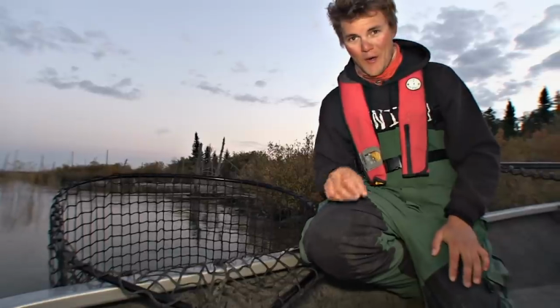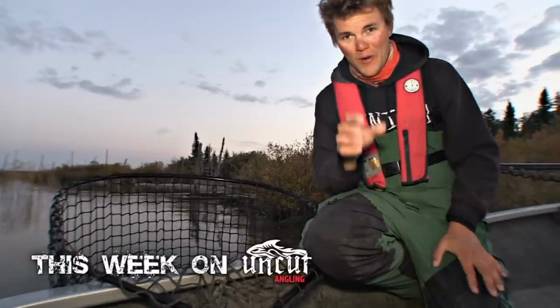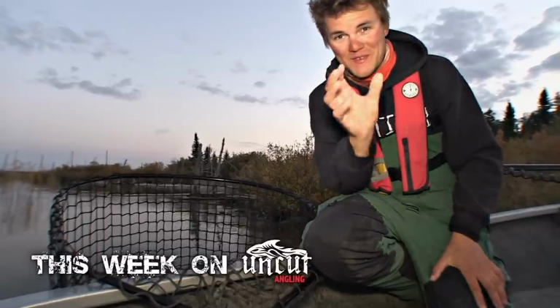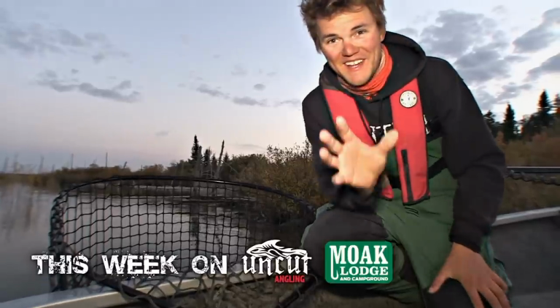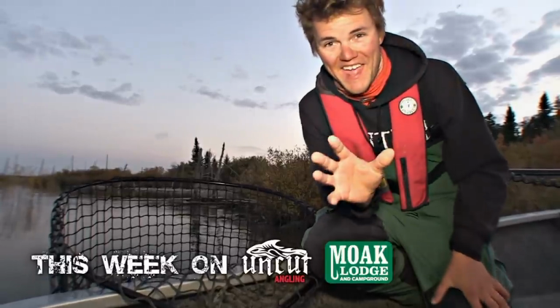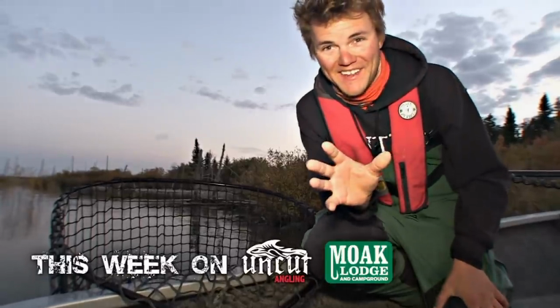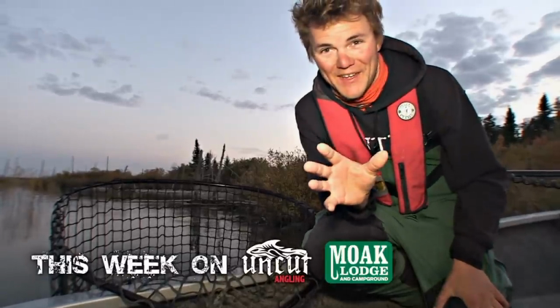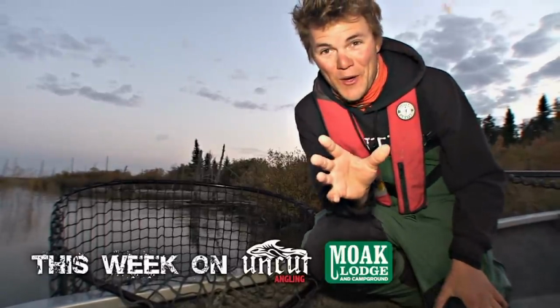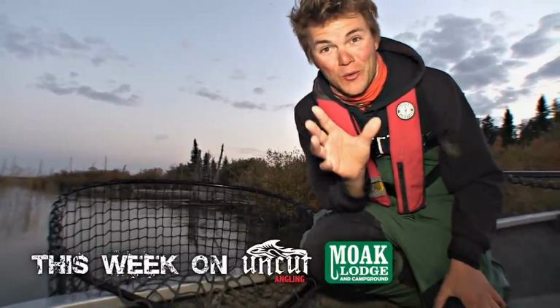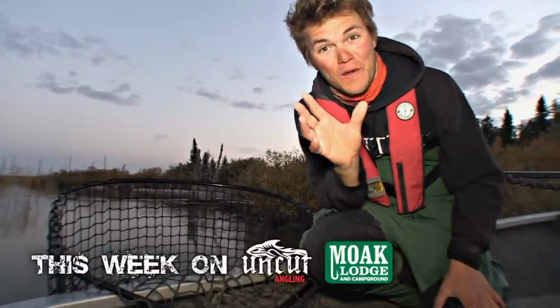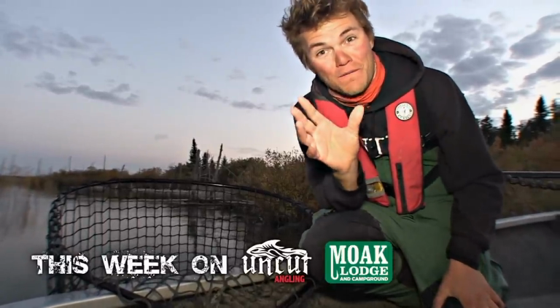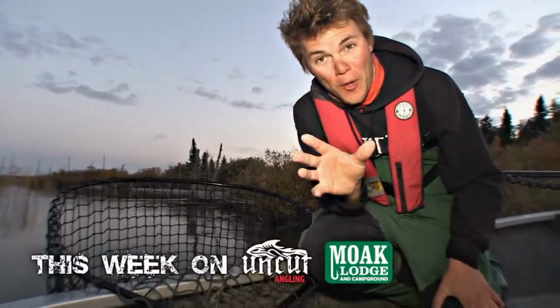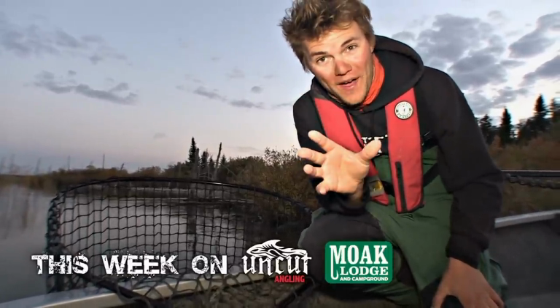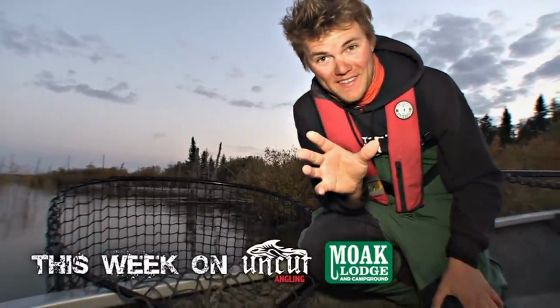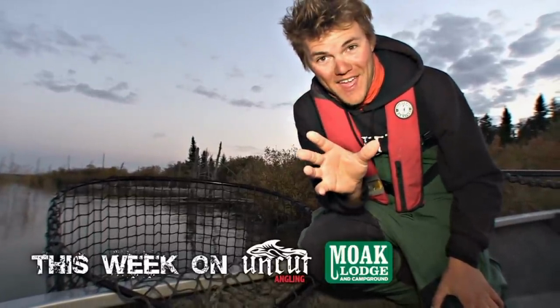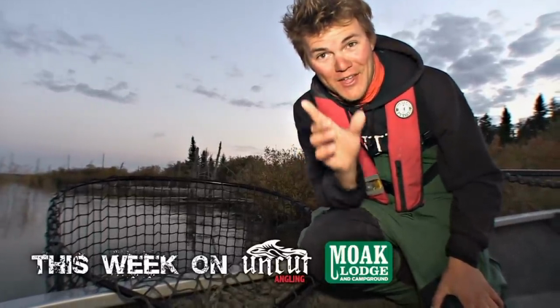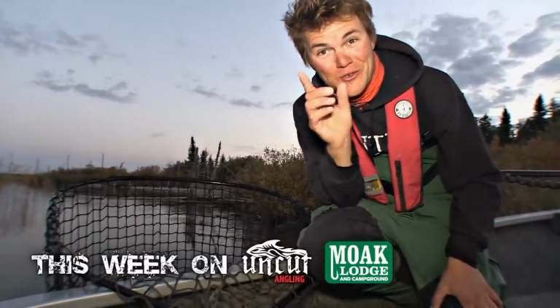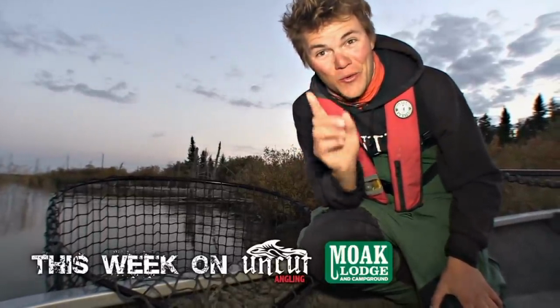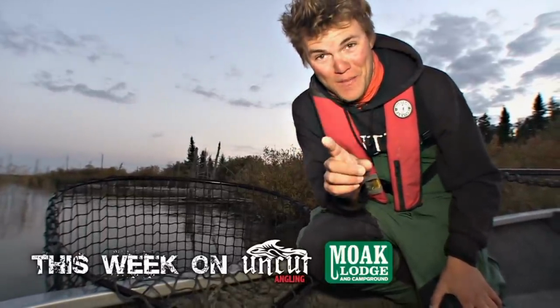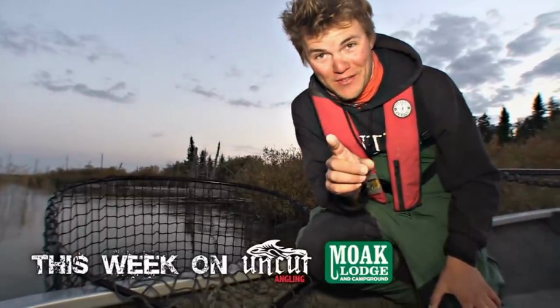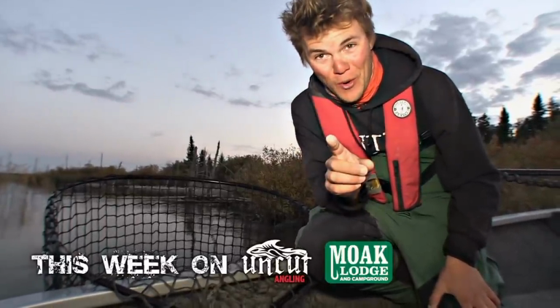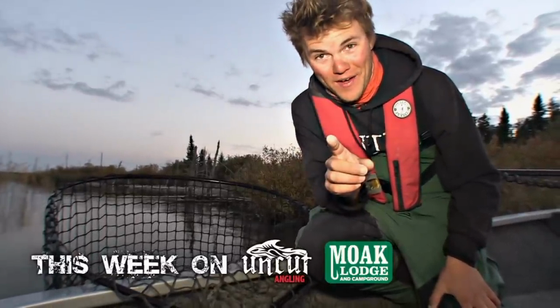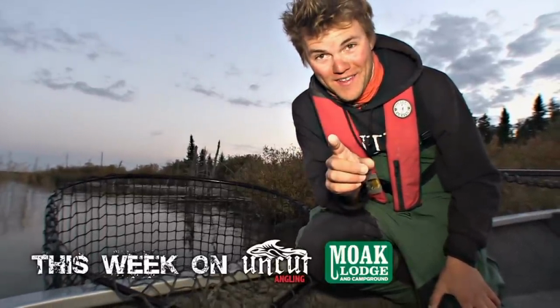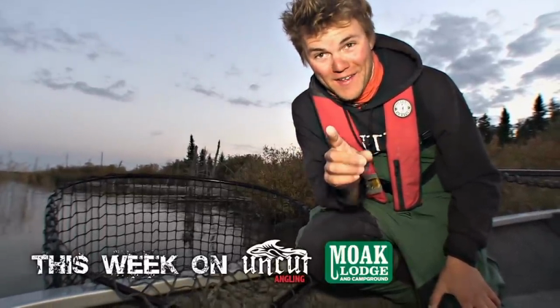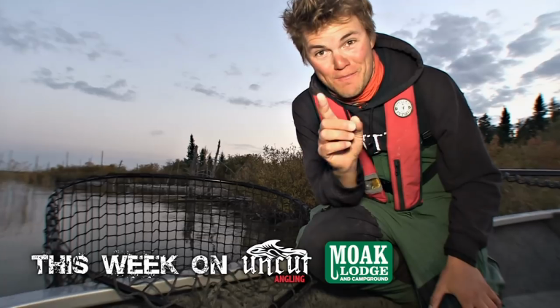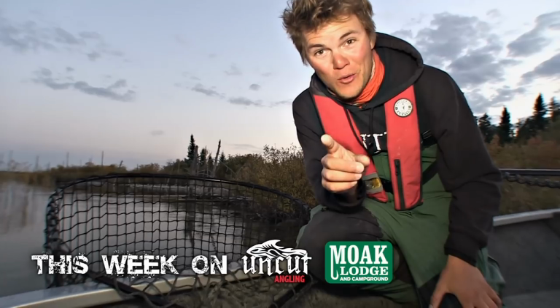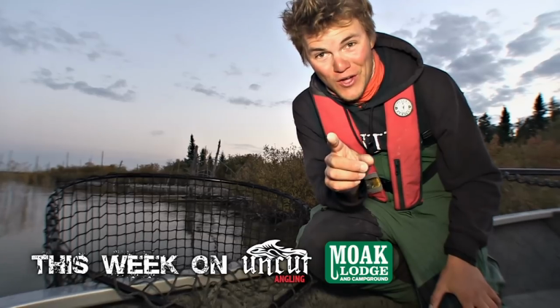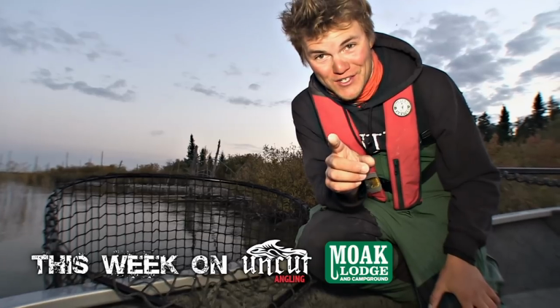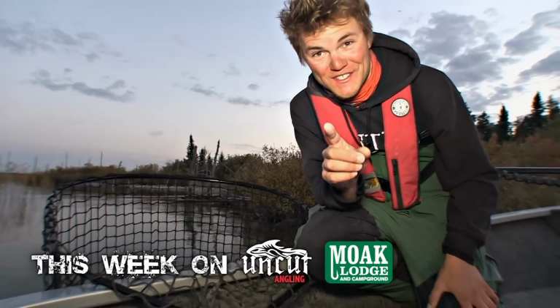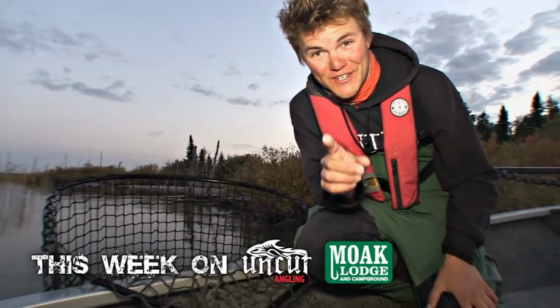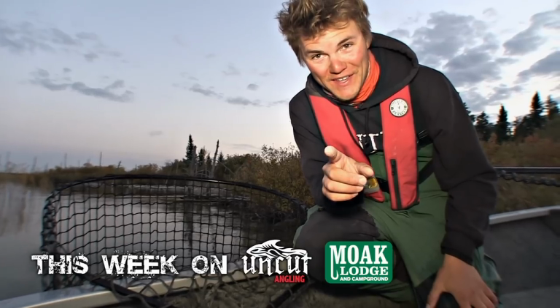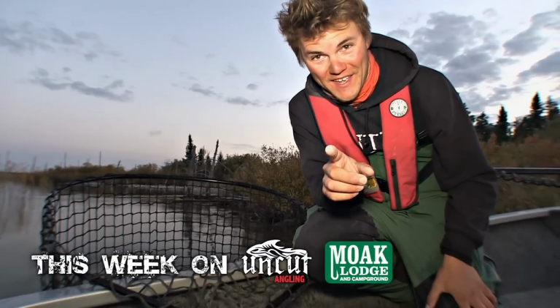Welcome to Uncut Angling. We're doing Fall Pike today. Northern Manitoba, Moak Lodge, Cedar Lake.